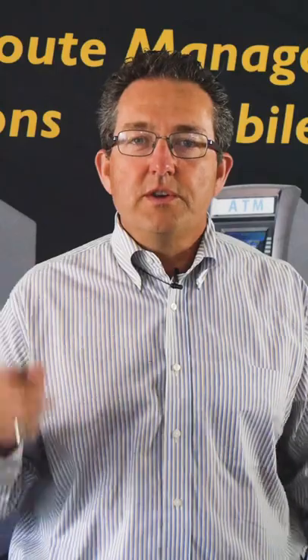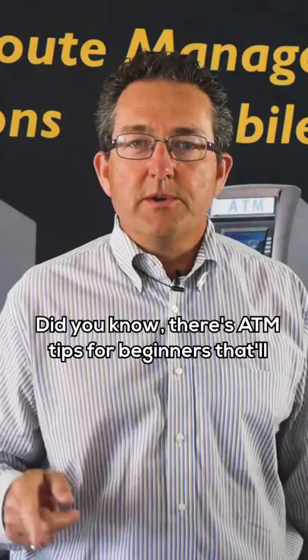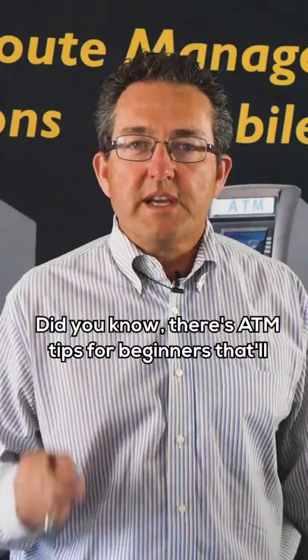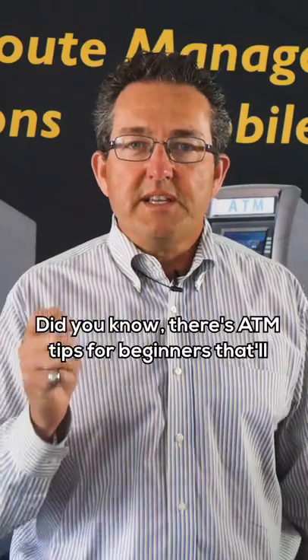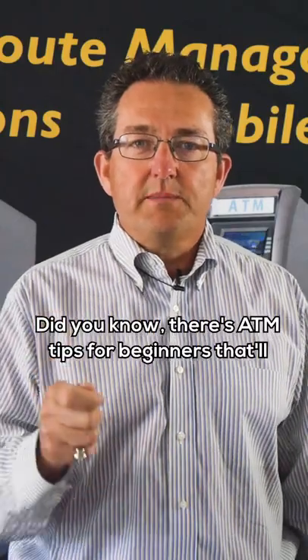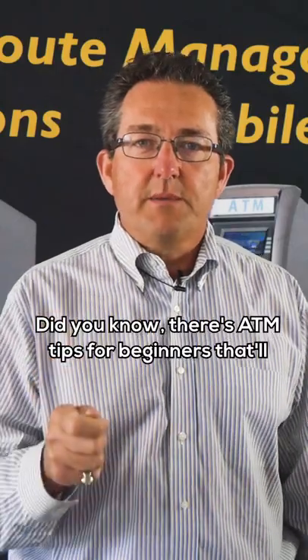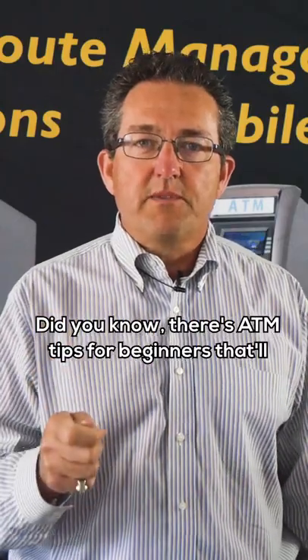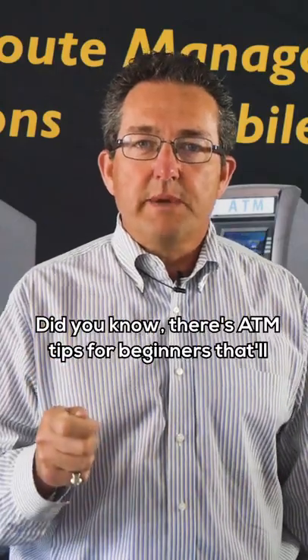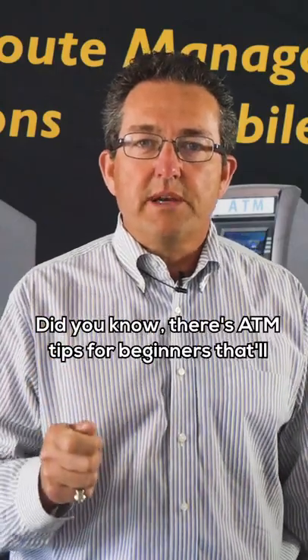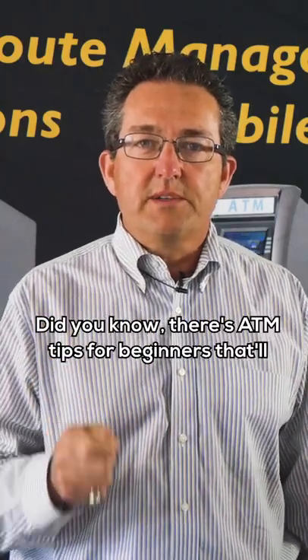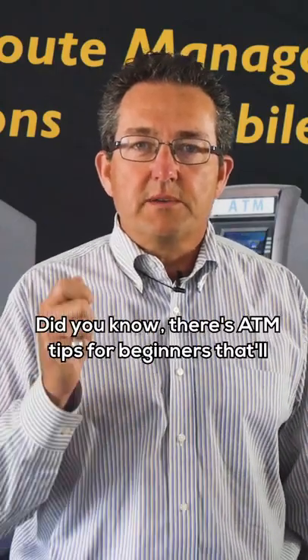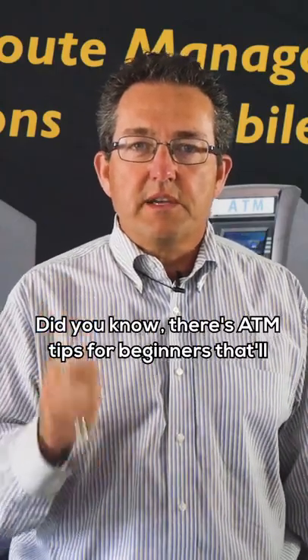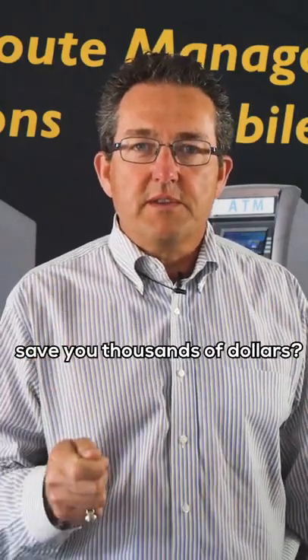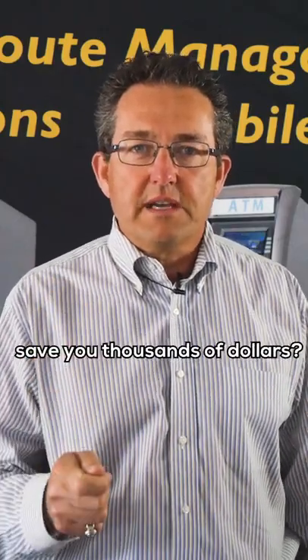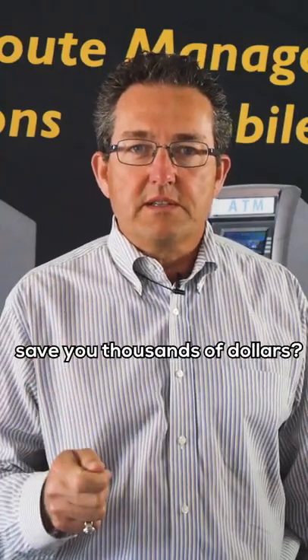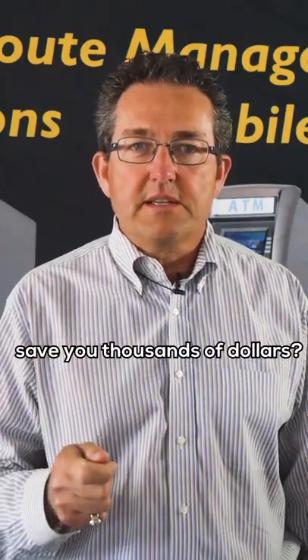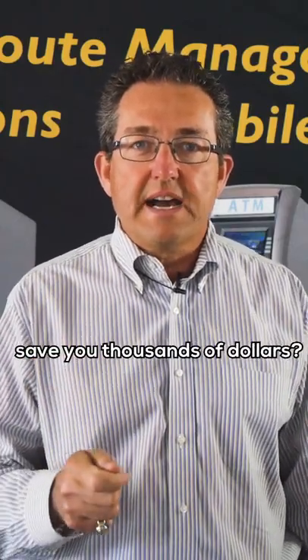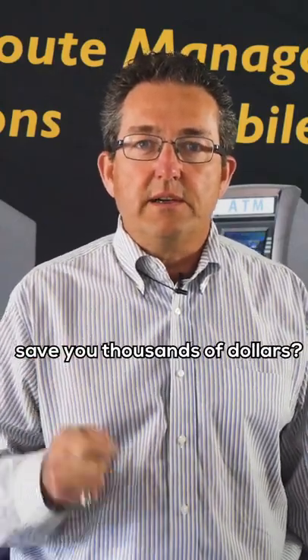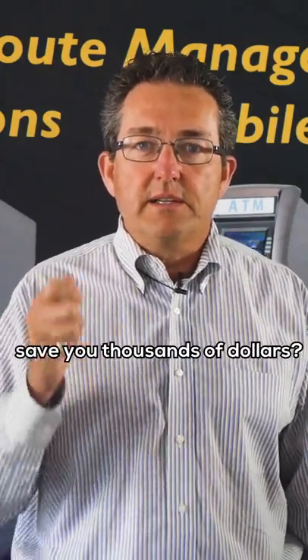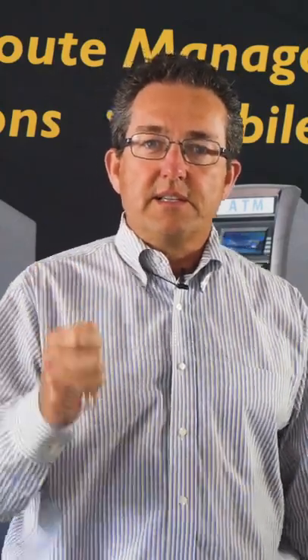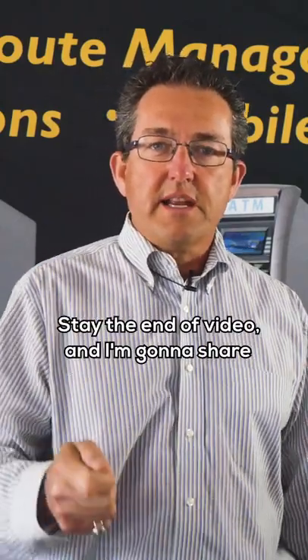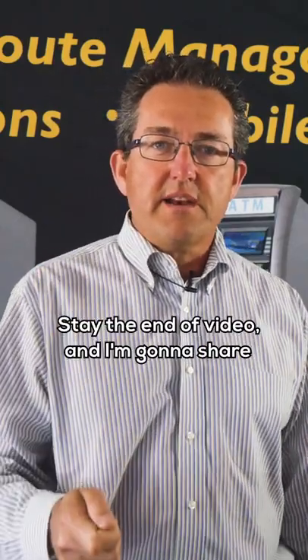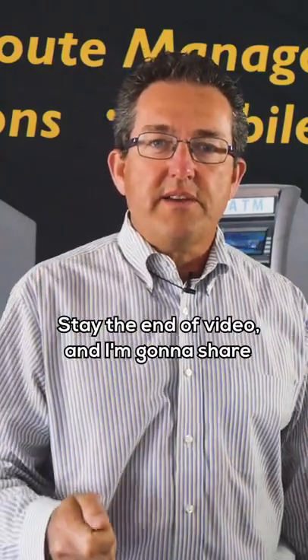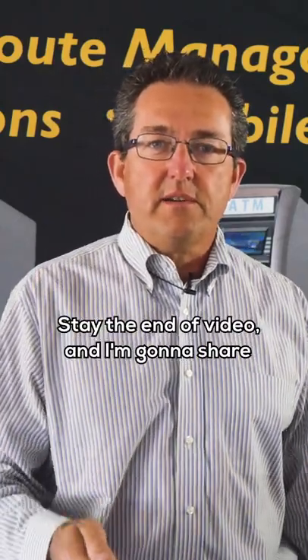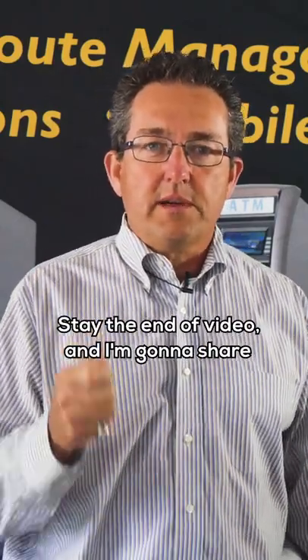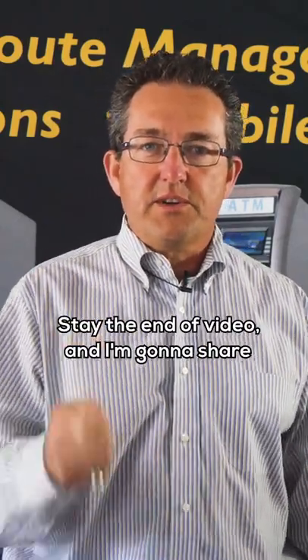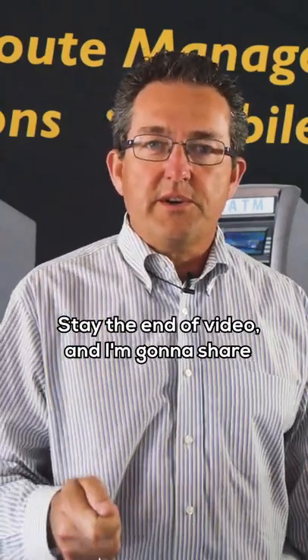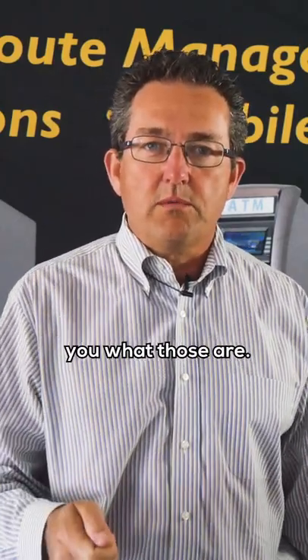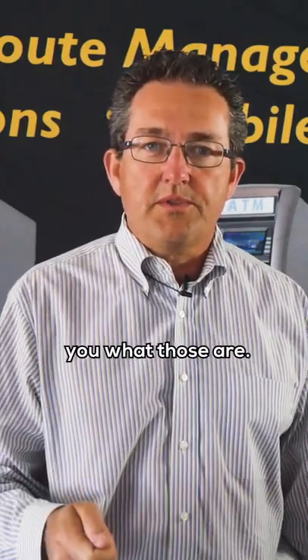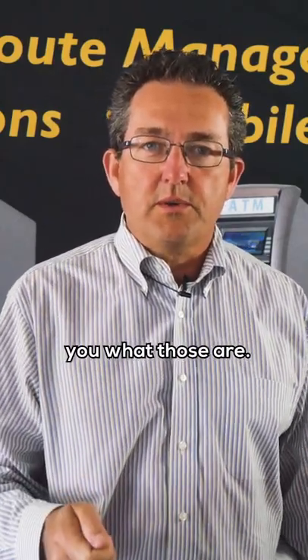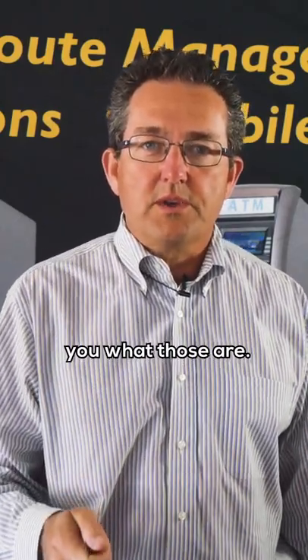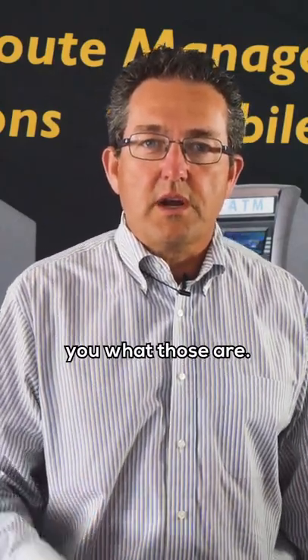There are ATM tips for beginners that'll save you thousands of dollars. Stay to the end of the video and I'm going to show you what those are.